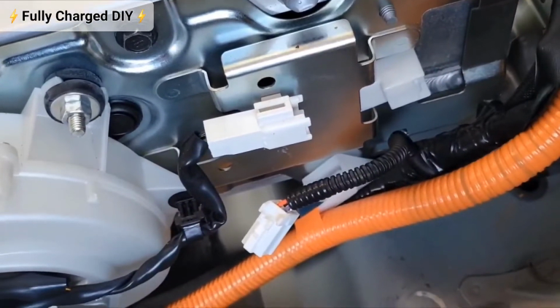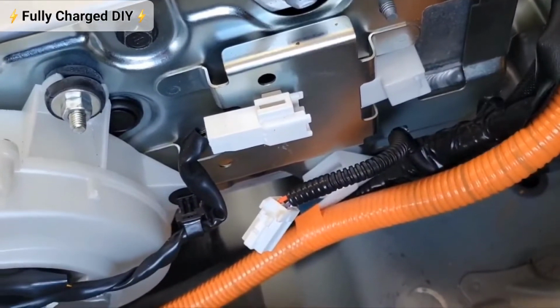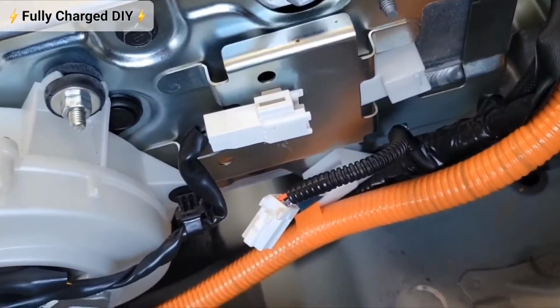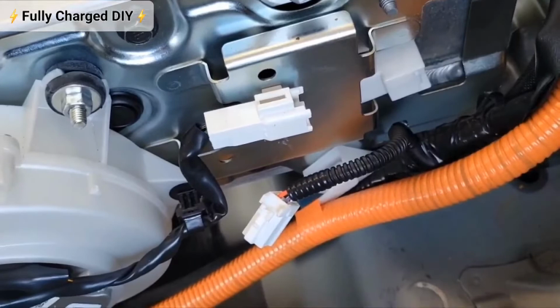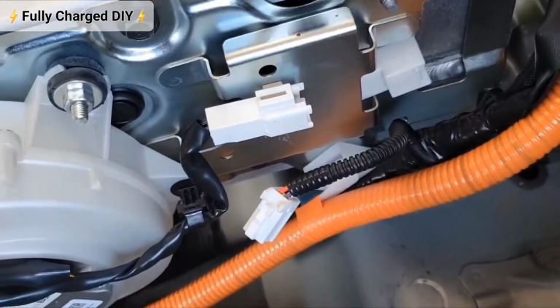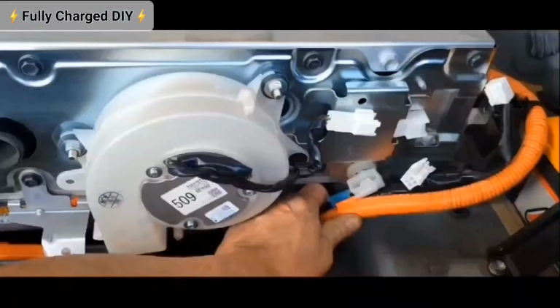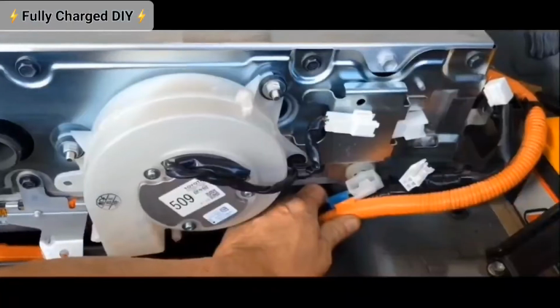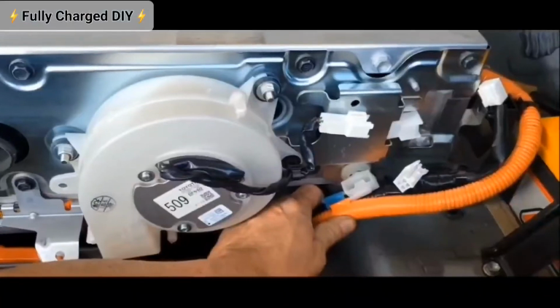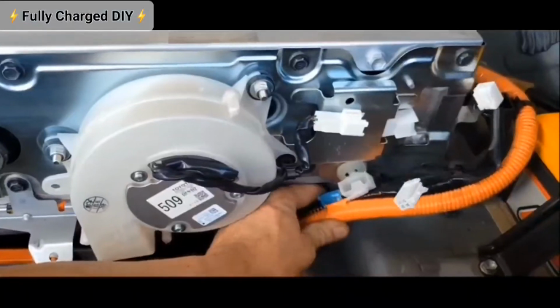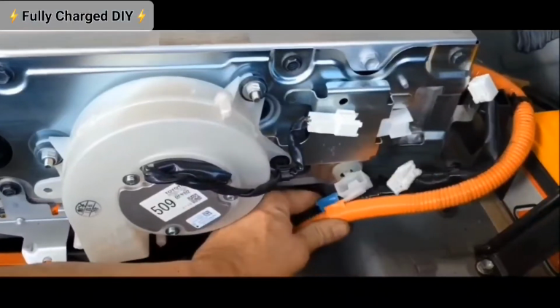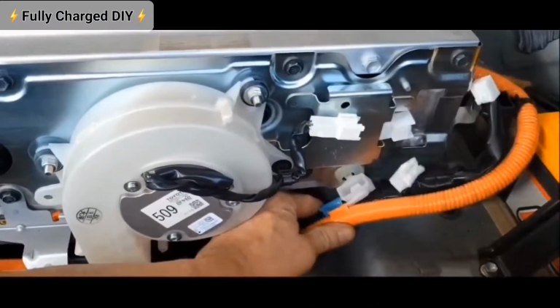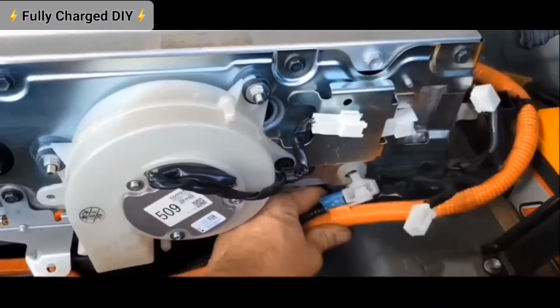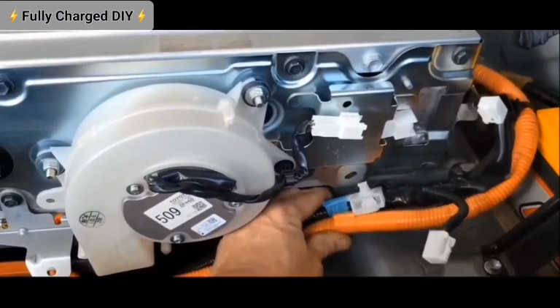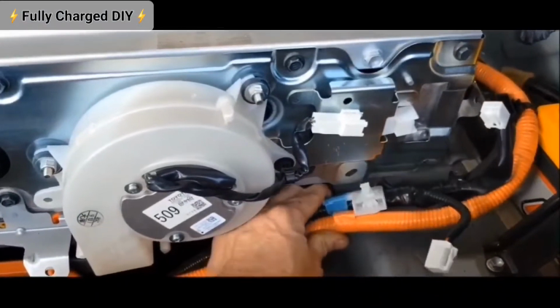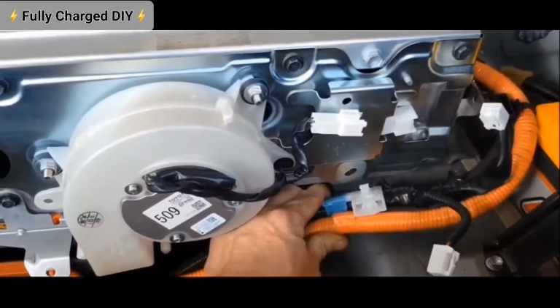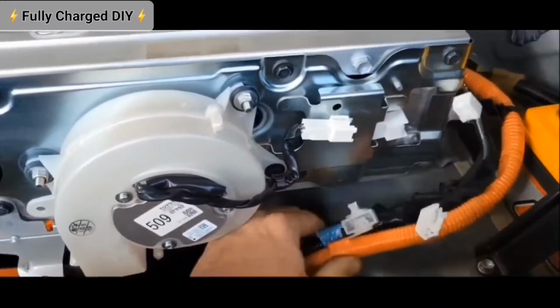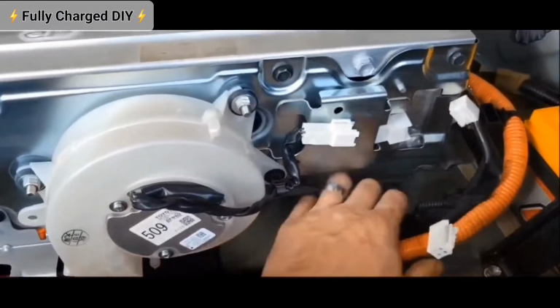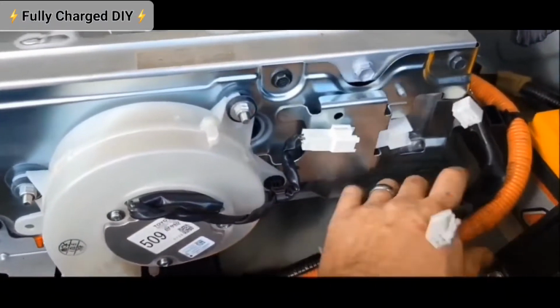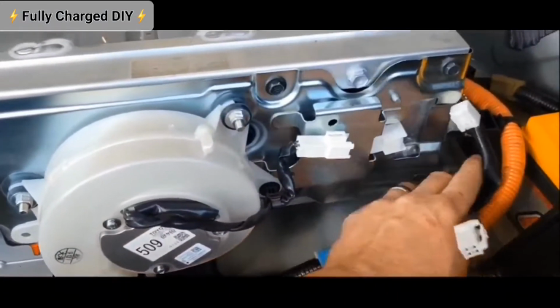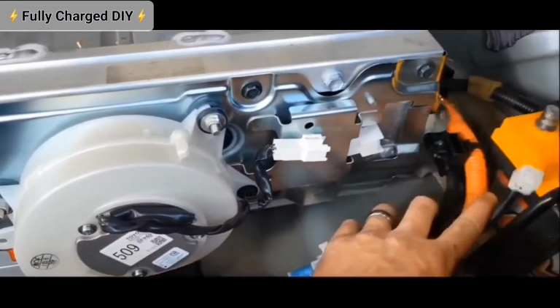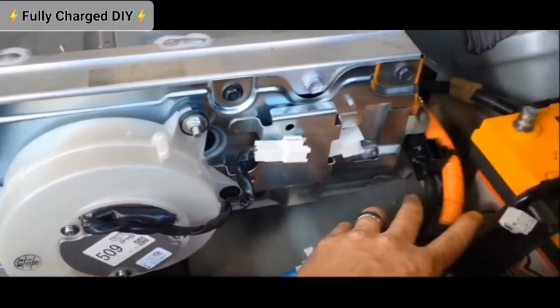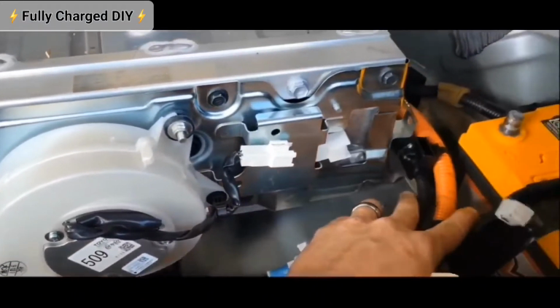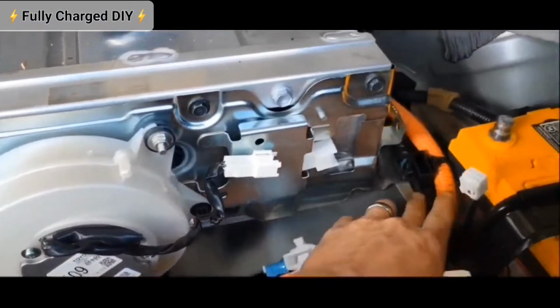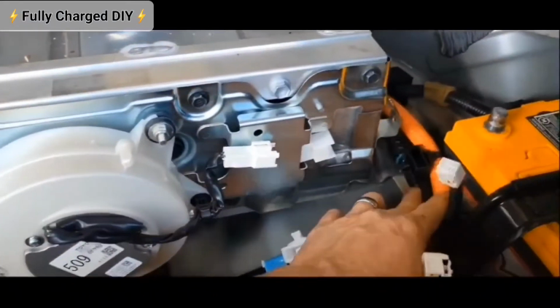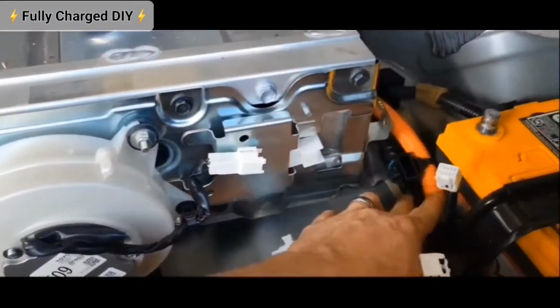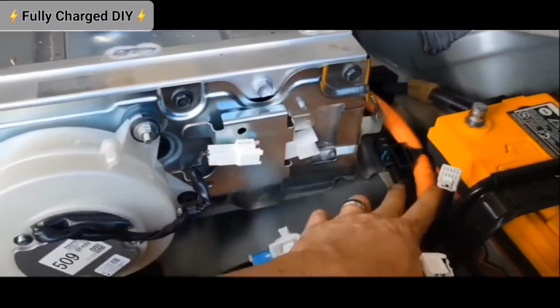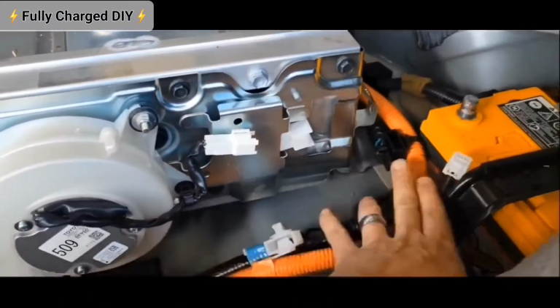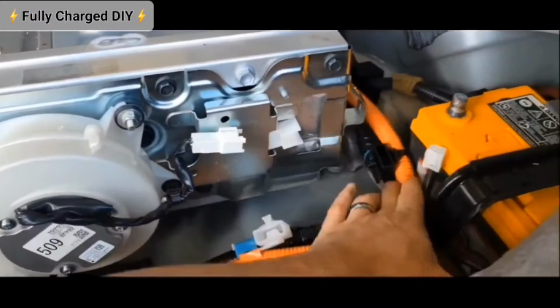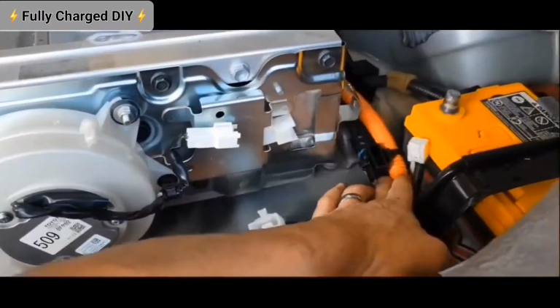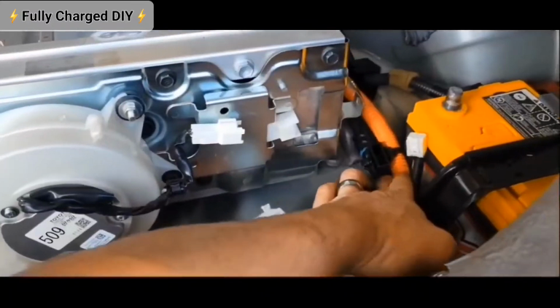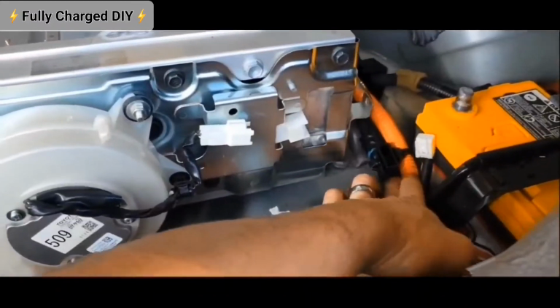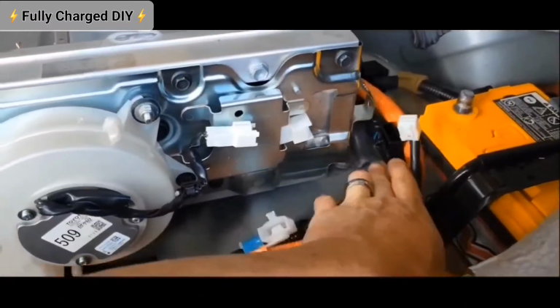On the right-hand side of the pack, you're going to want to wiggle these out and push the wires to the side here.